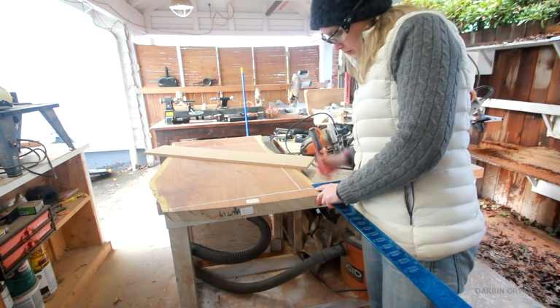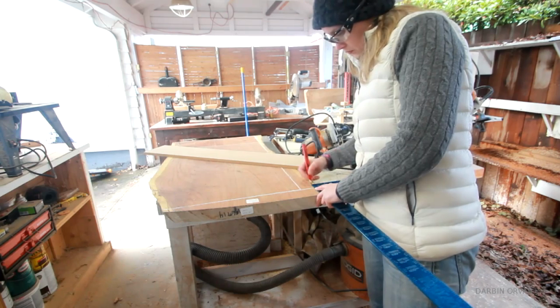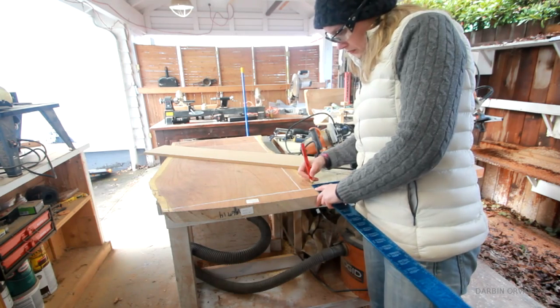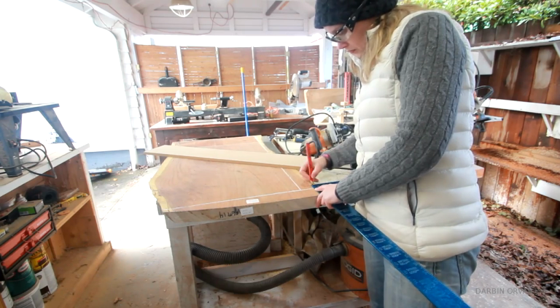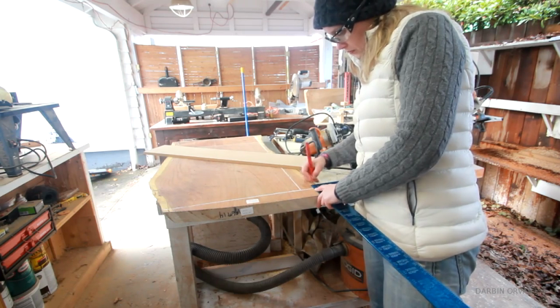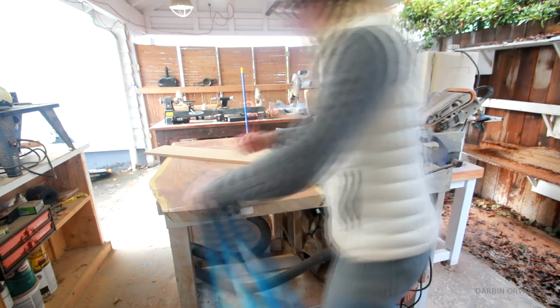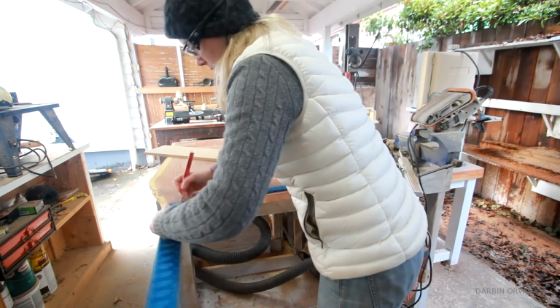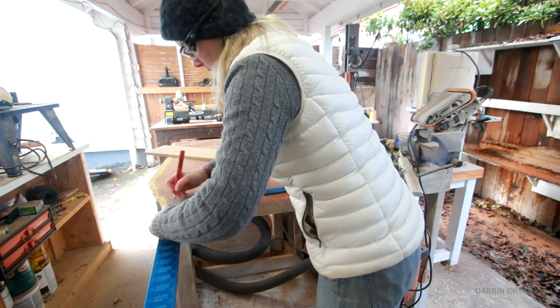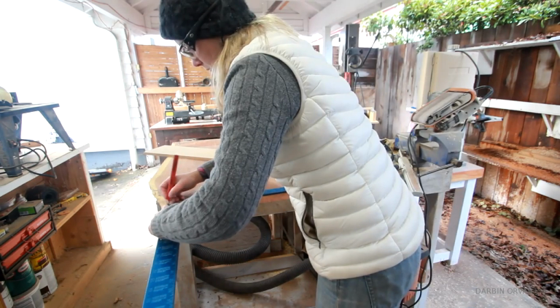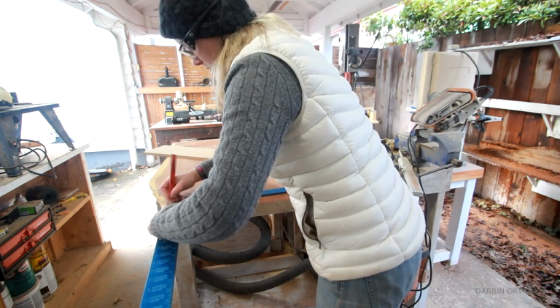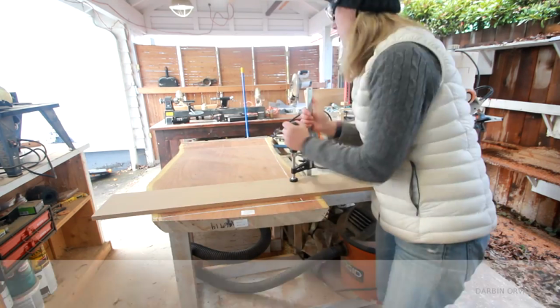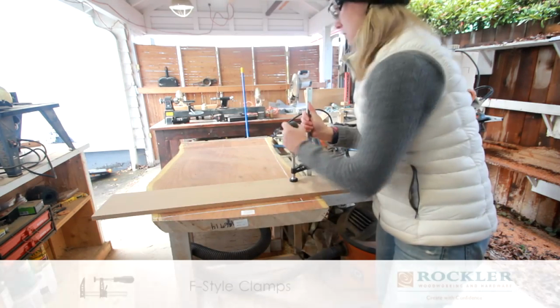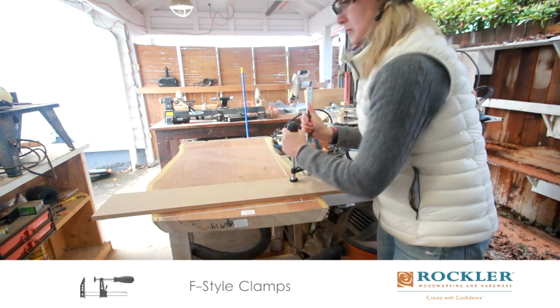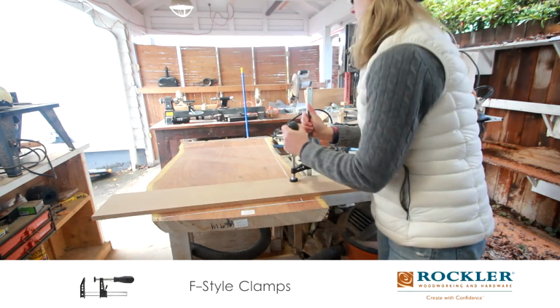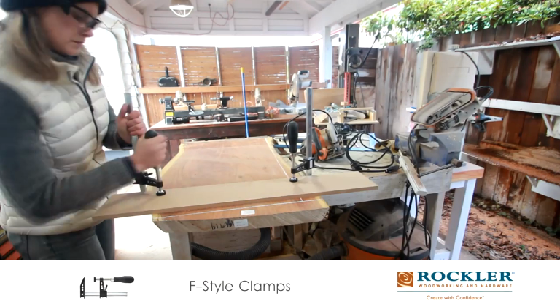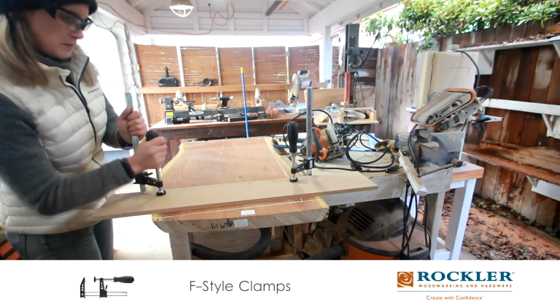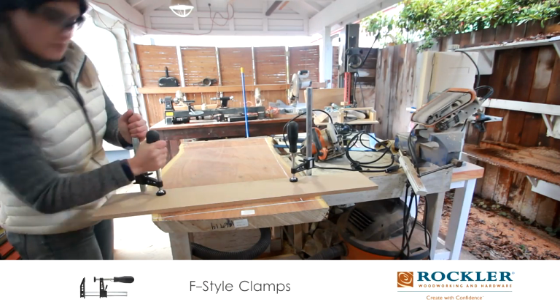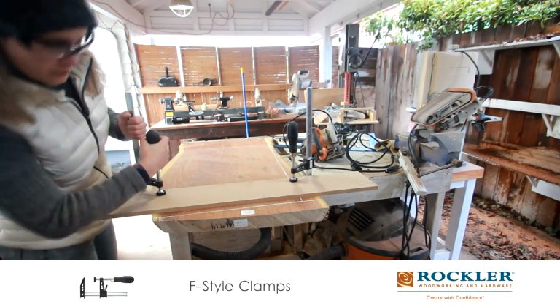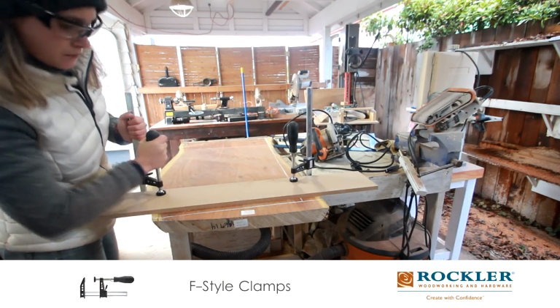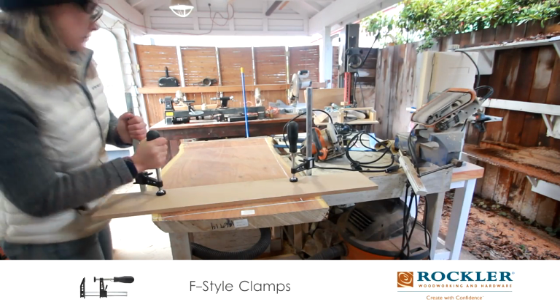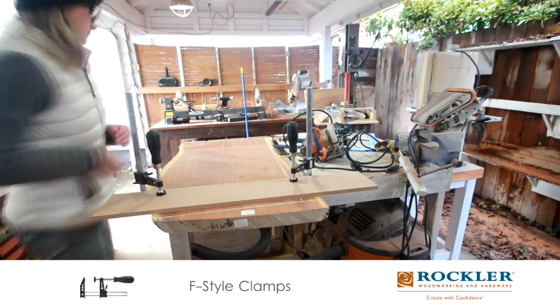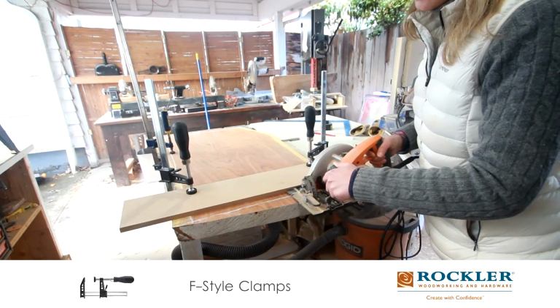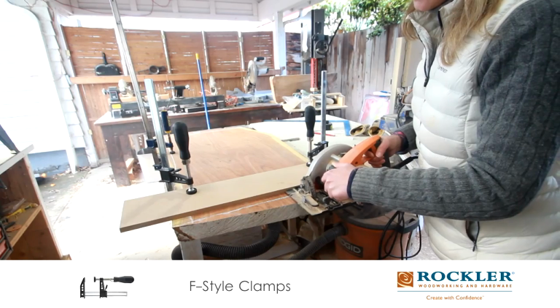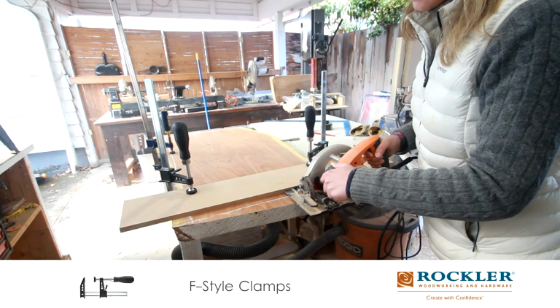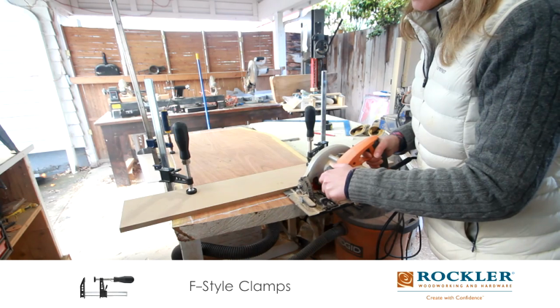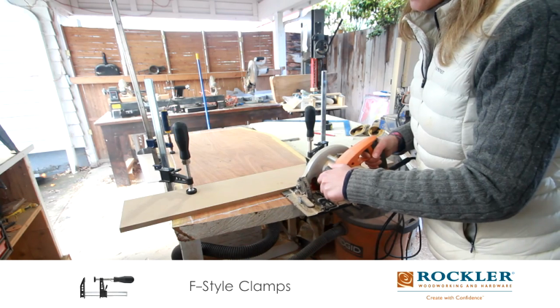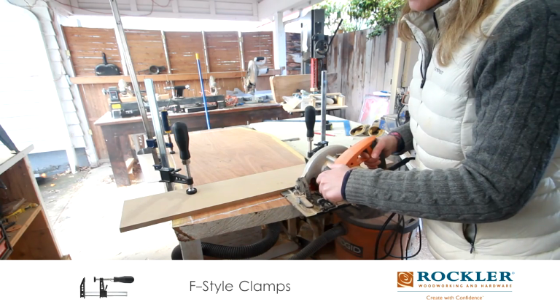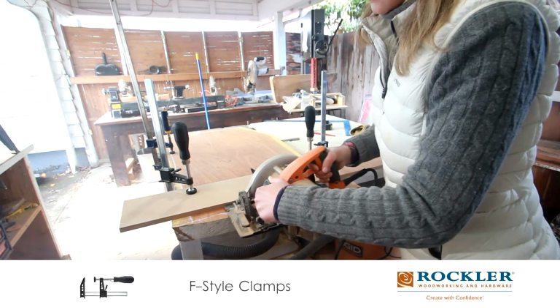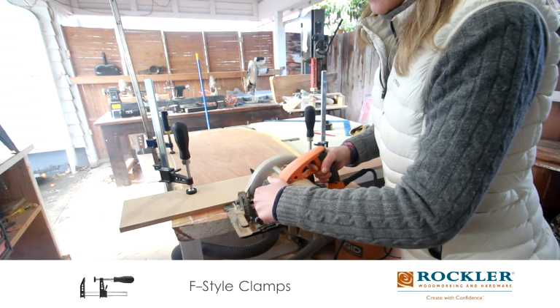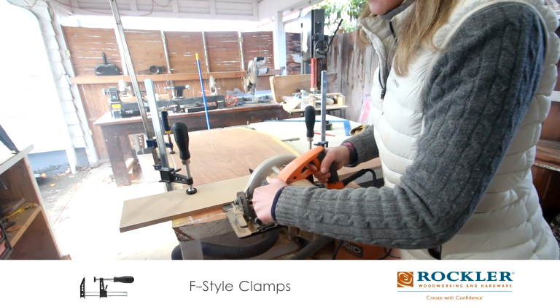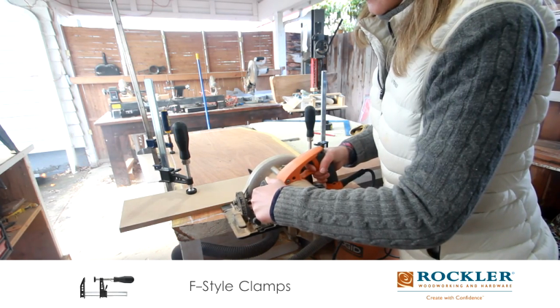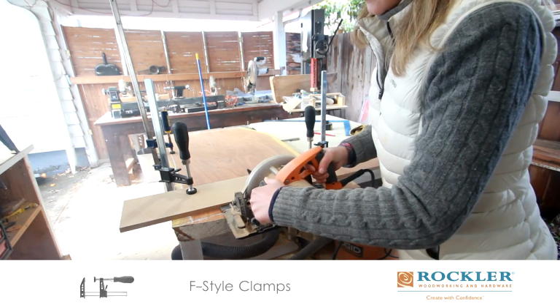Then I'm getting ready to cut off the edges, setting up a board to follow. And I'm simply using the circular saw to make the cuts.